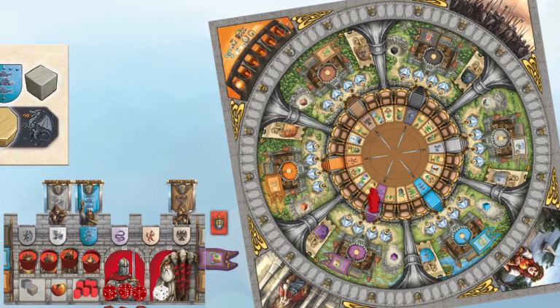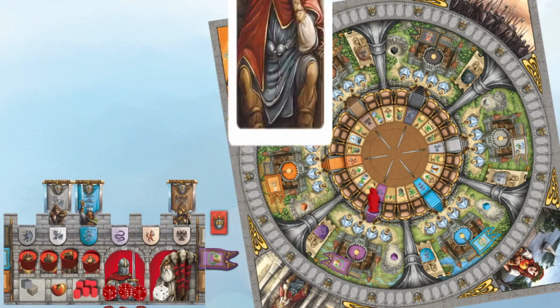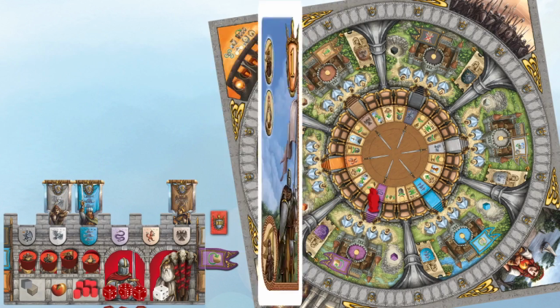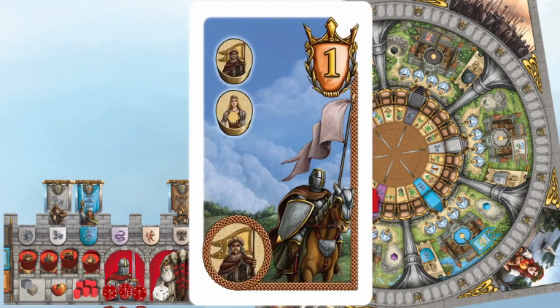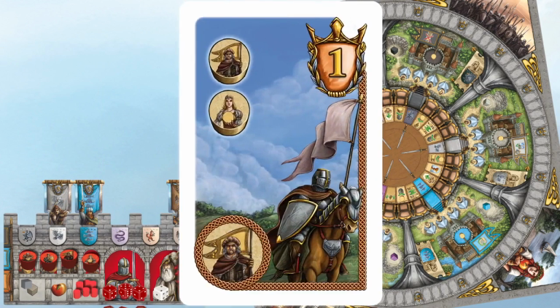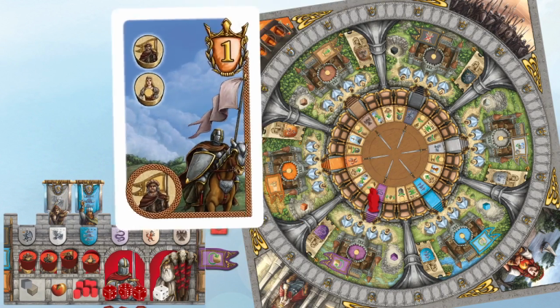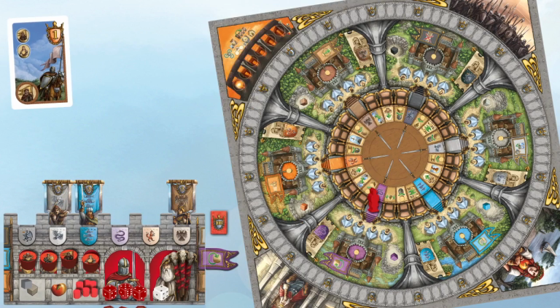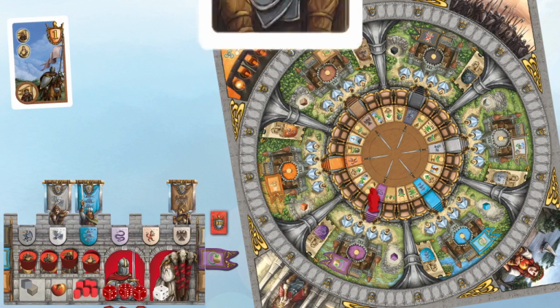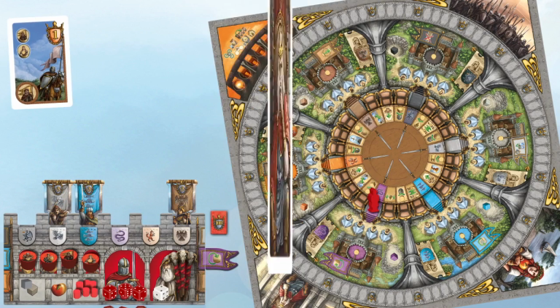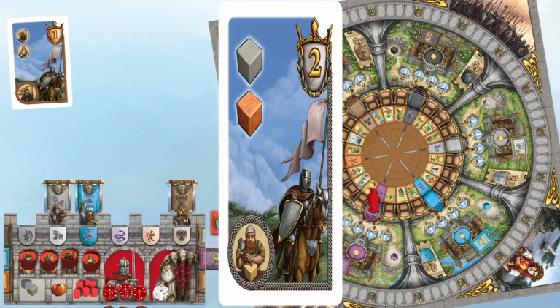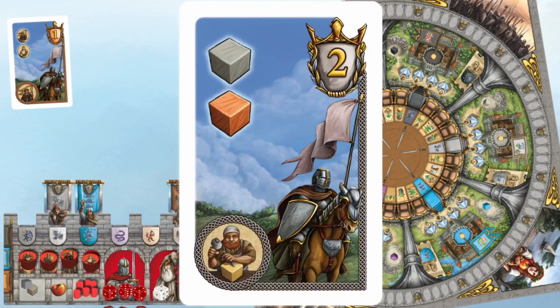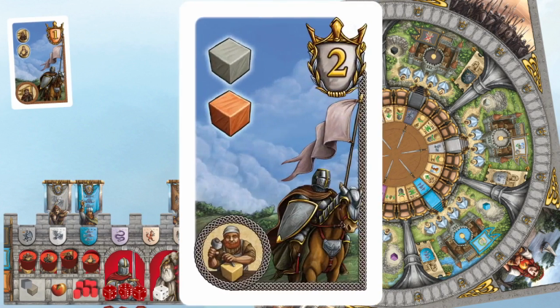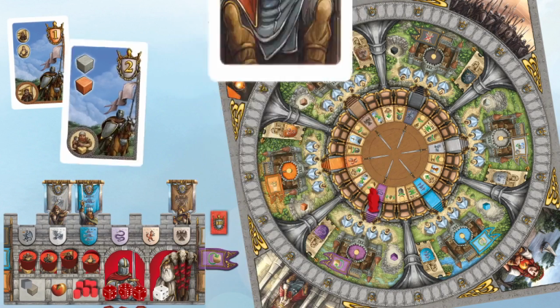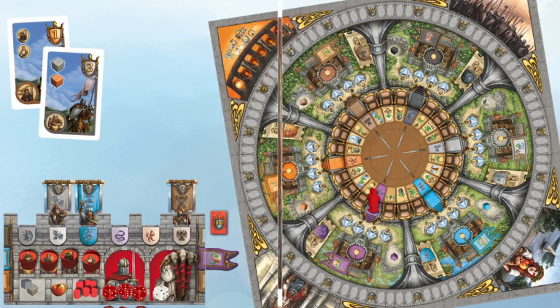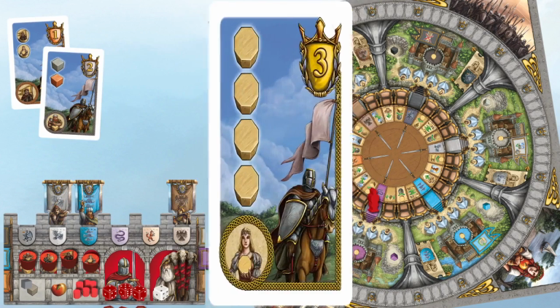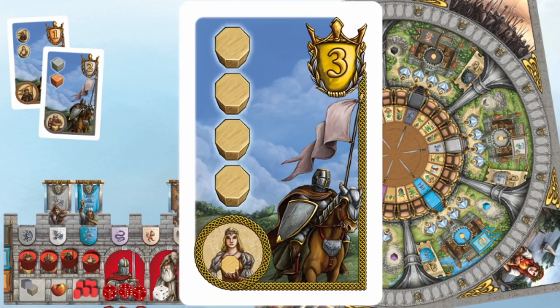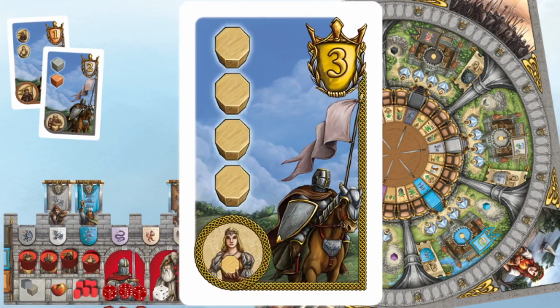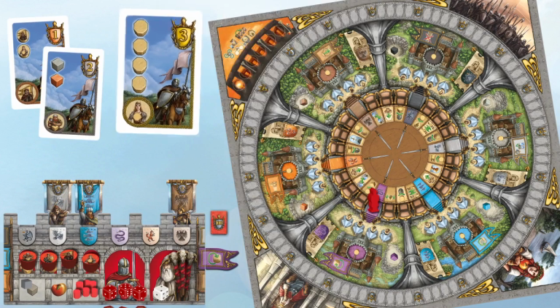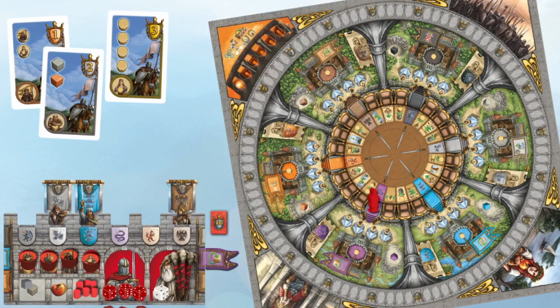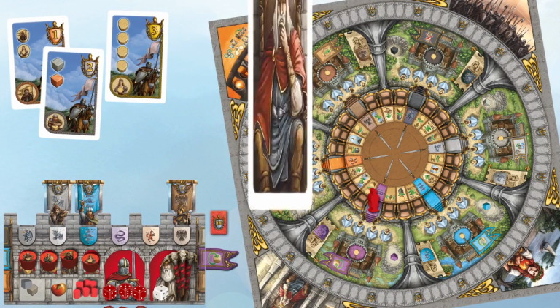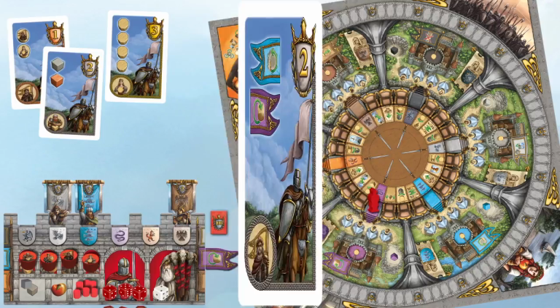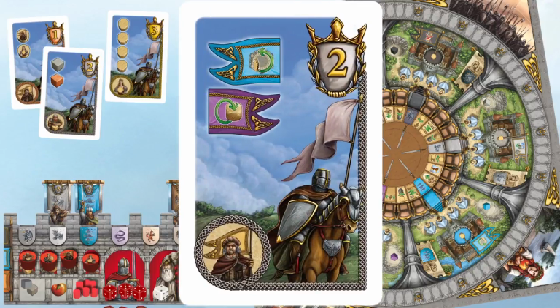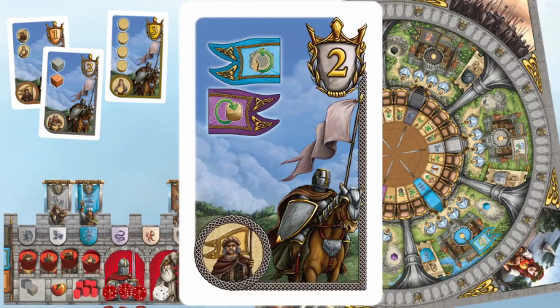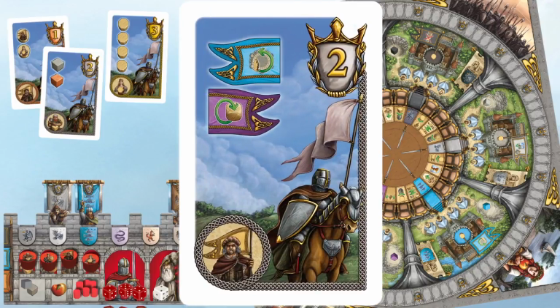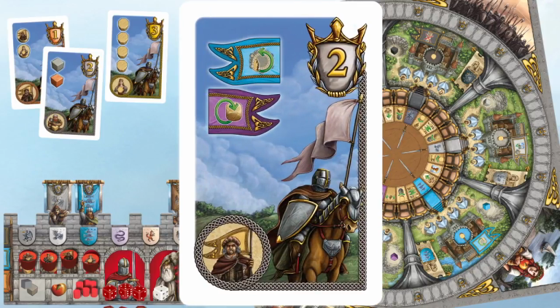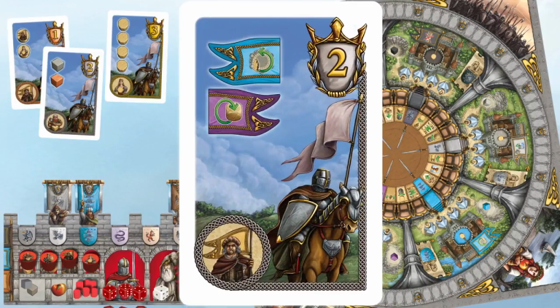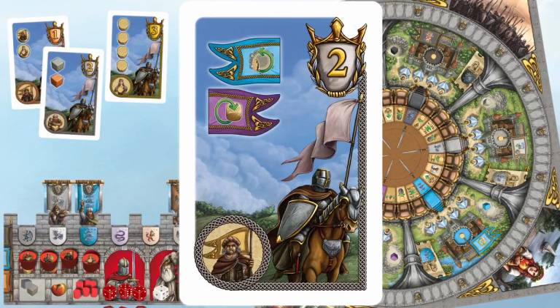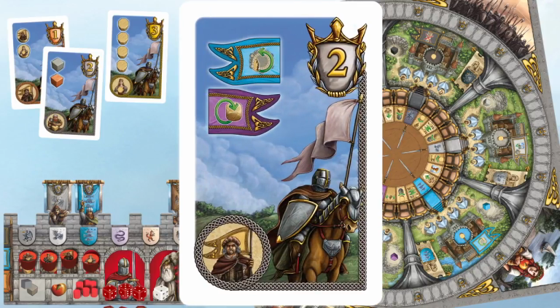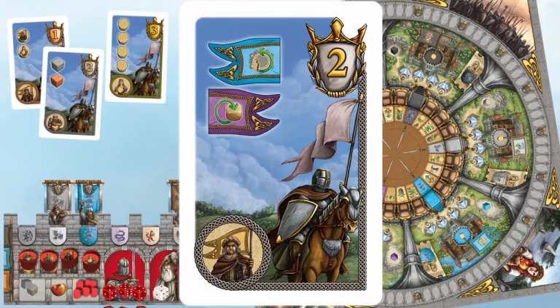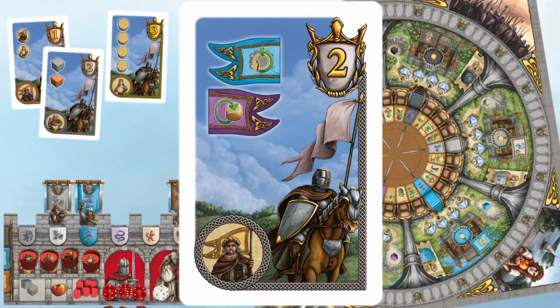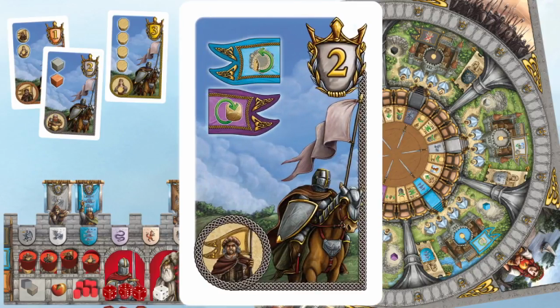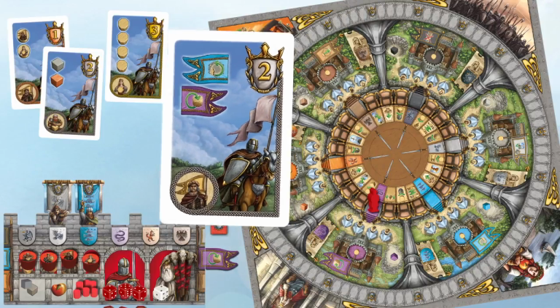Players also draw four mission cards. One mission card can be cashed in for victory points every round, as long as they meet the requirements on the card.